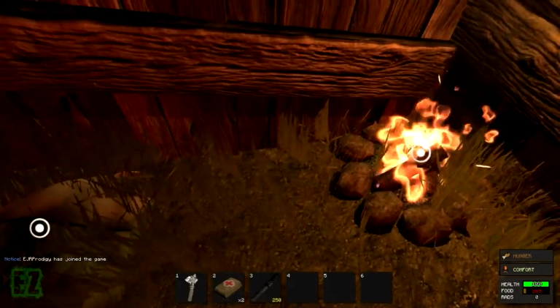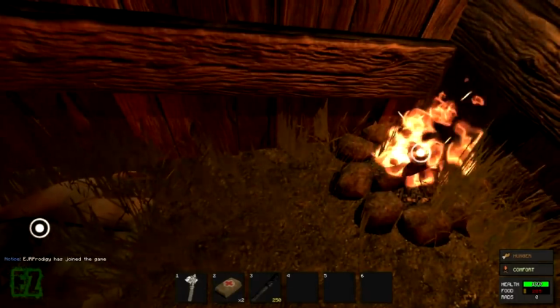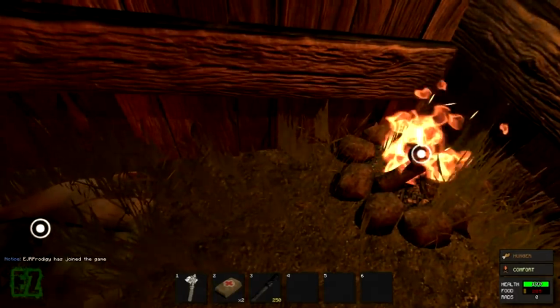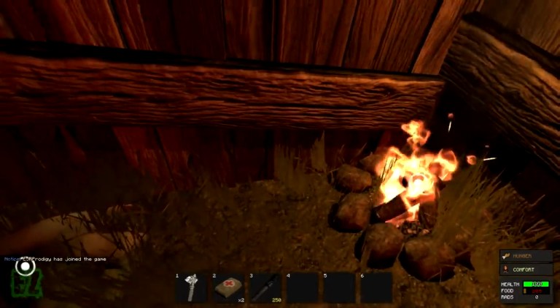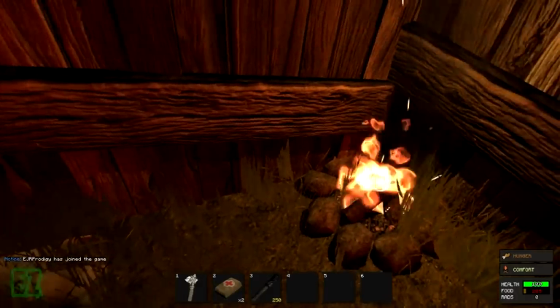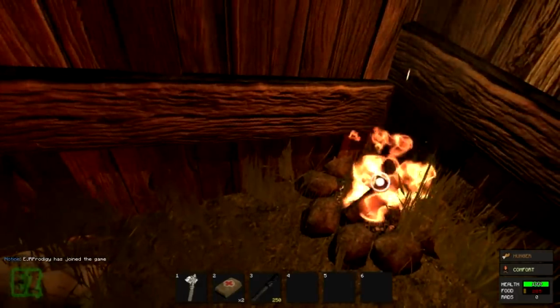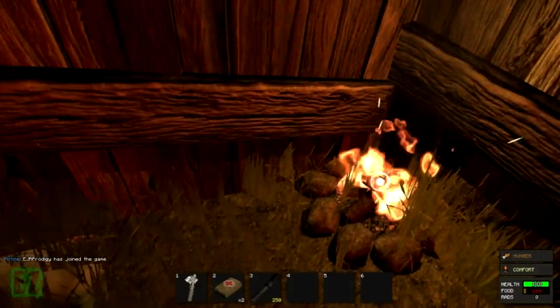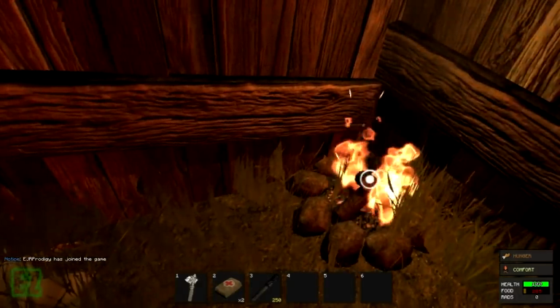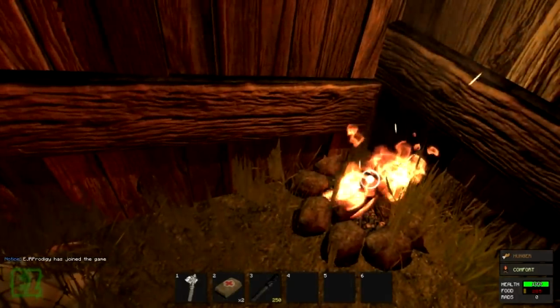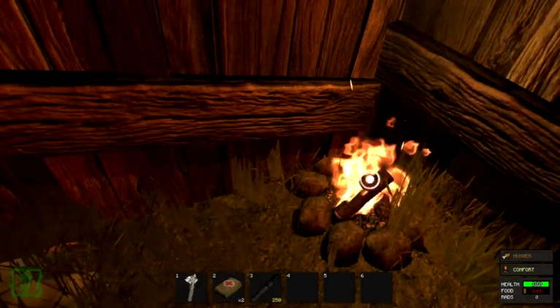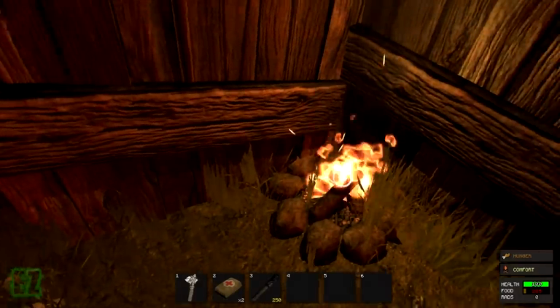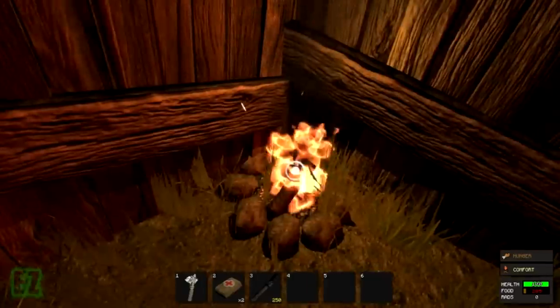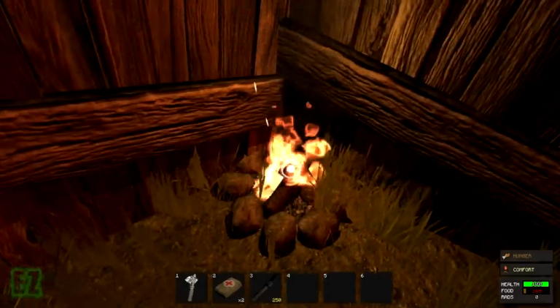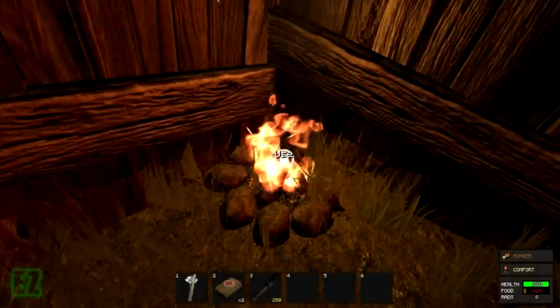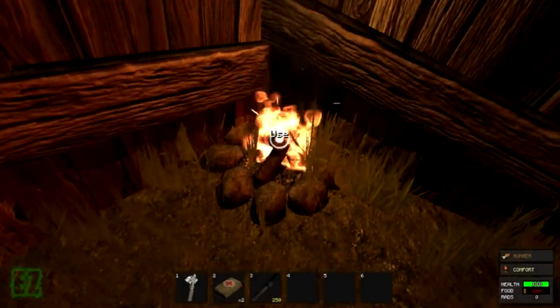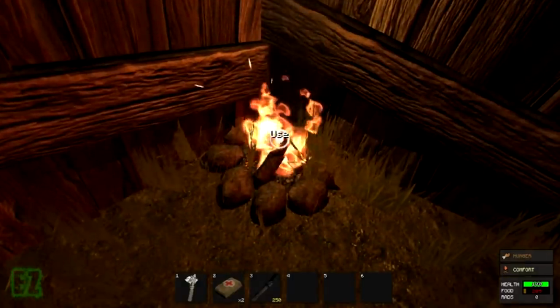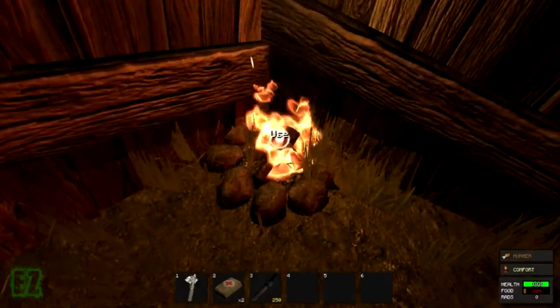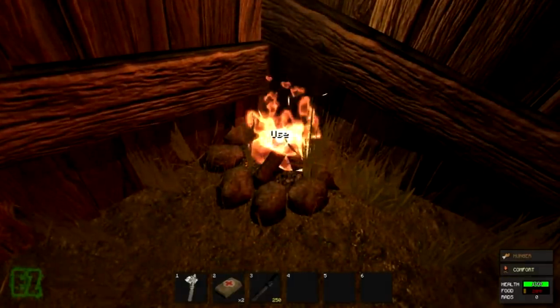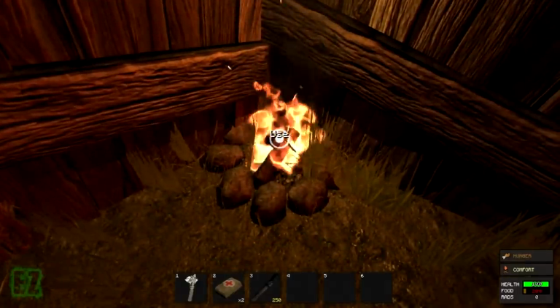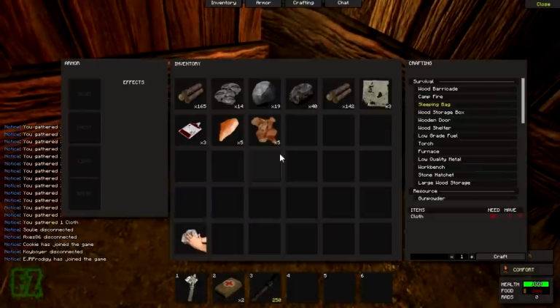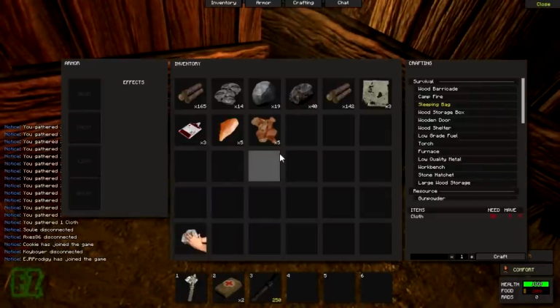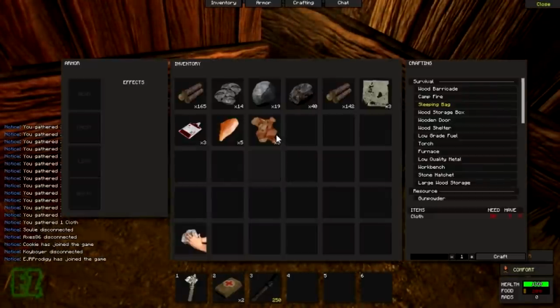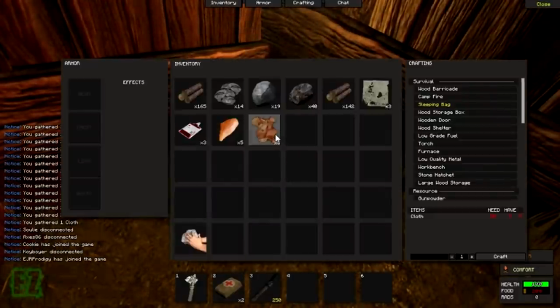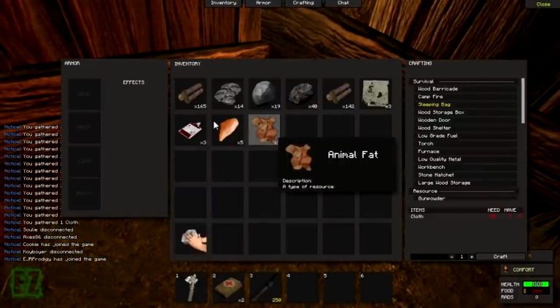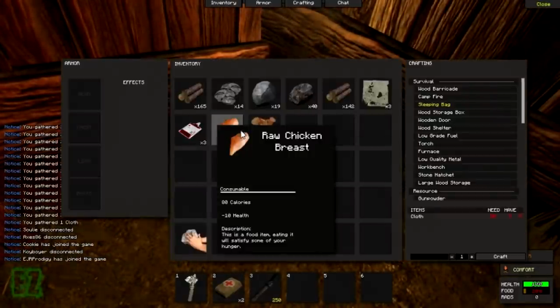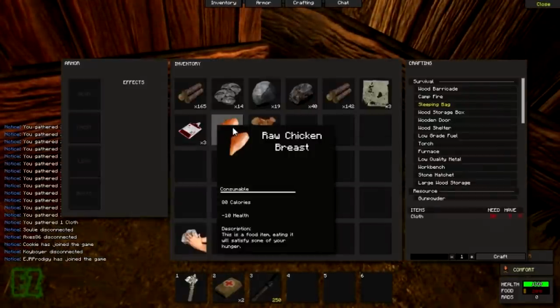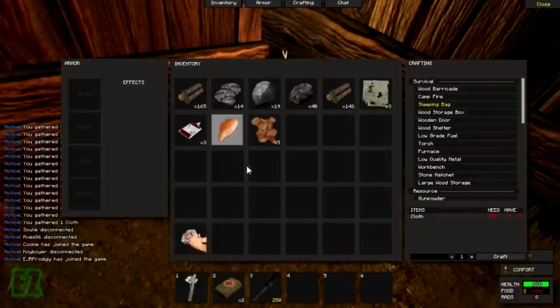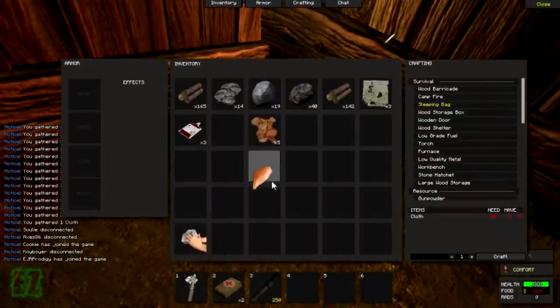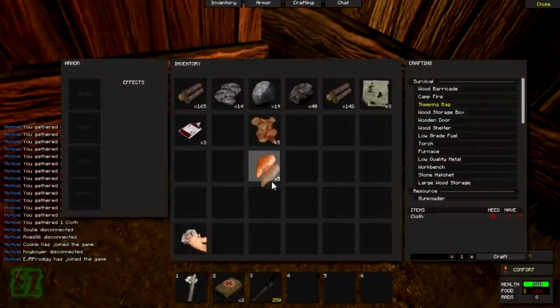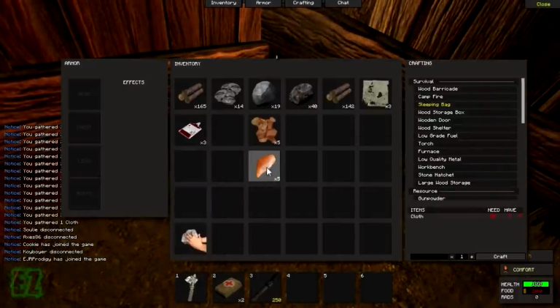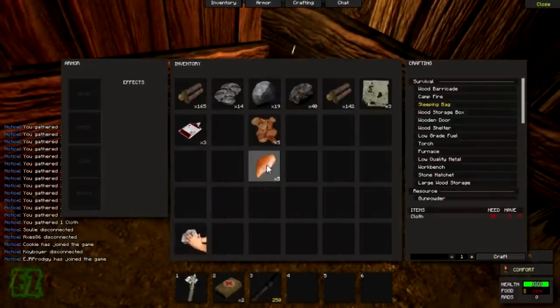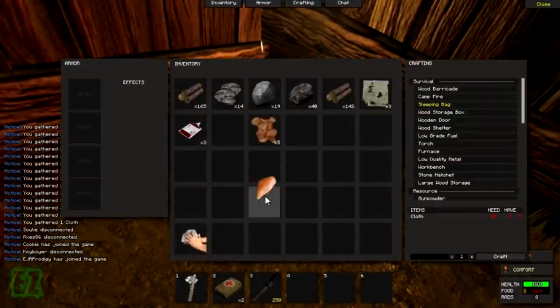Alright guys, this is a guide on how to cook food. So you need a fire and you need food of course — raw food.